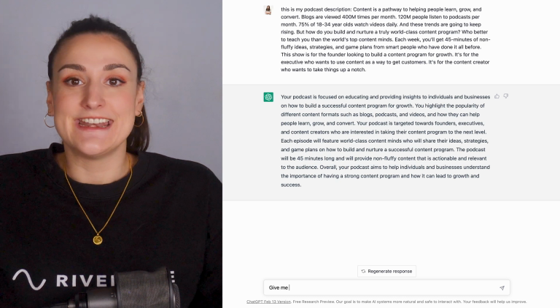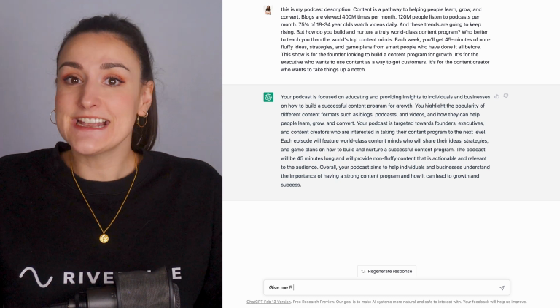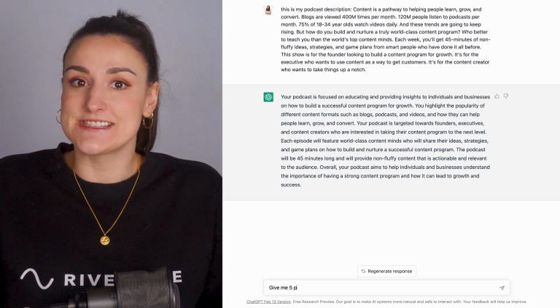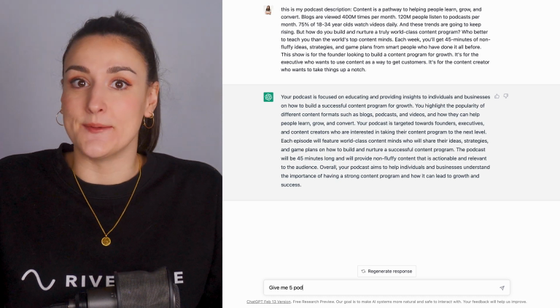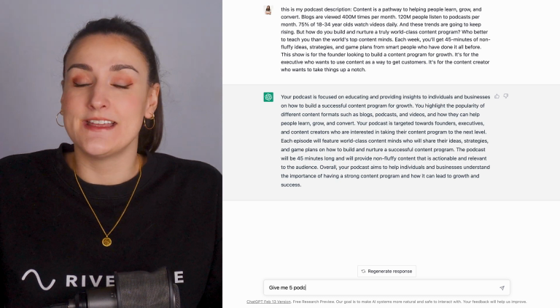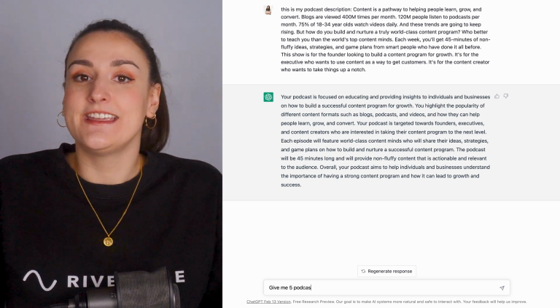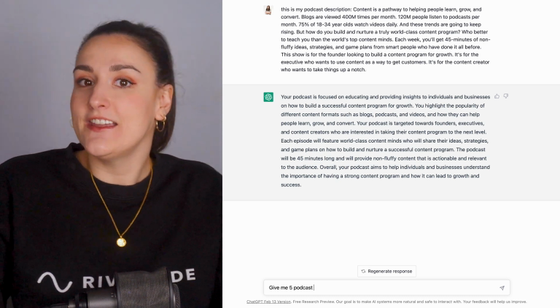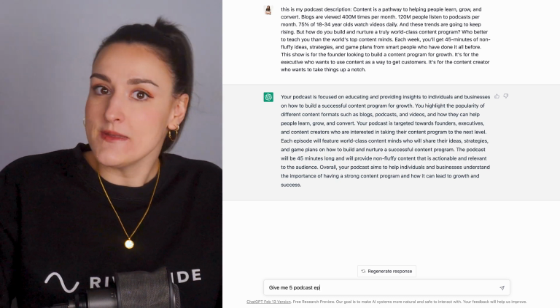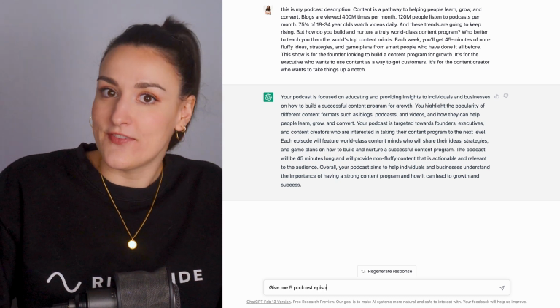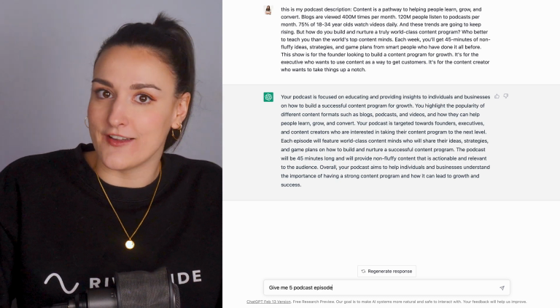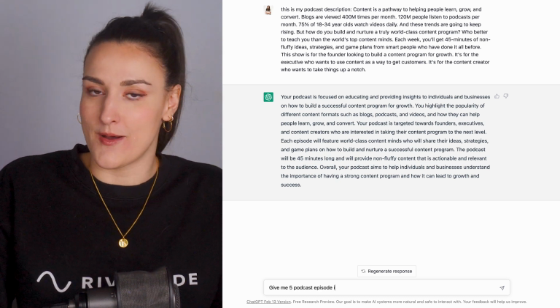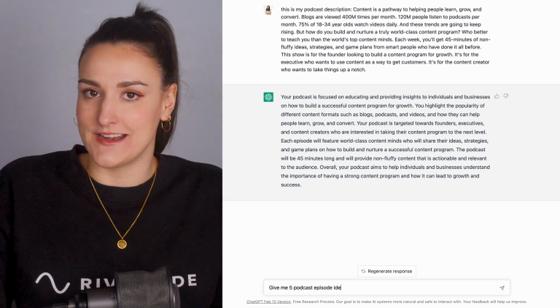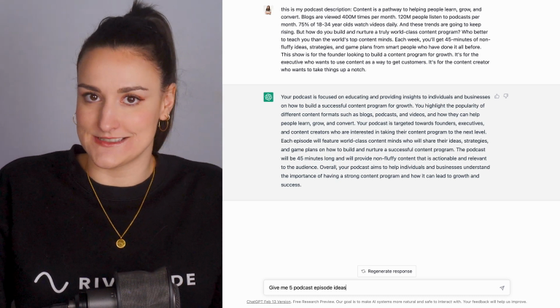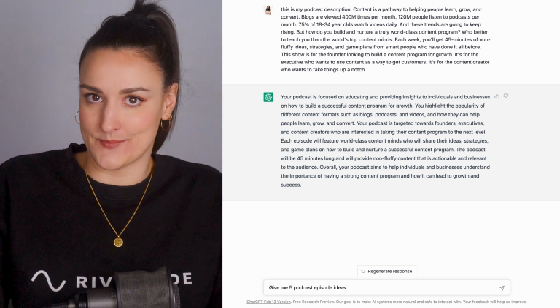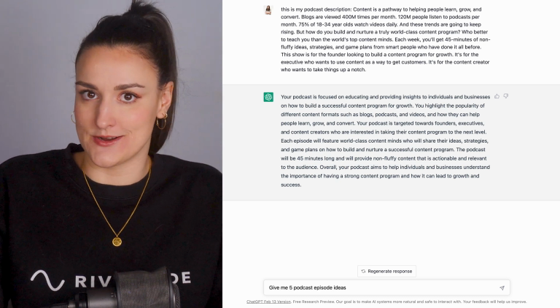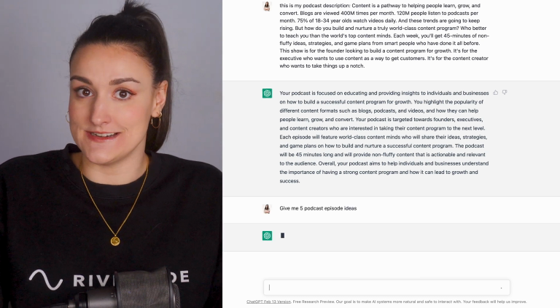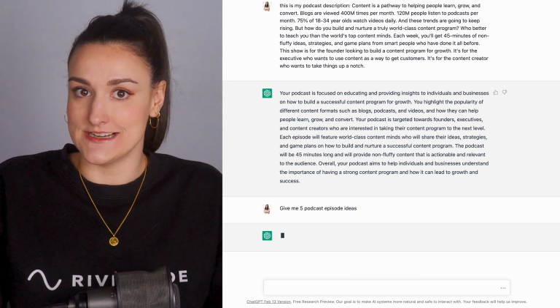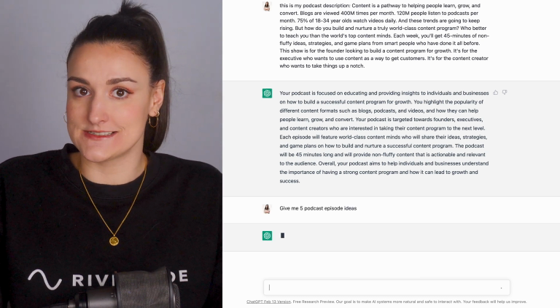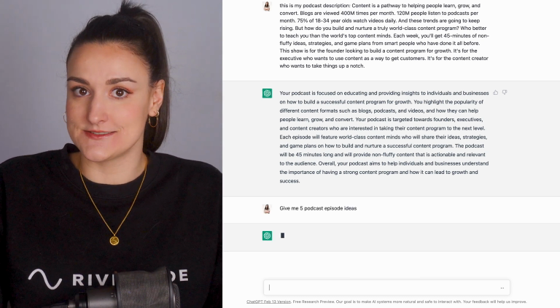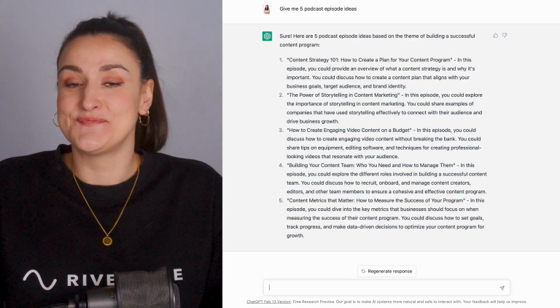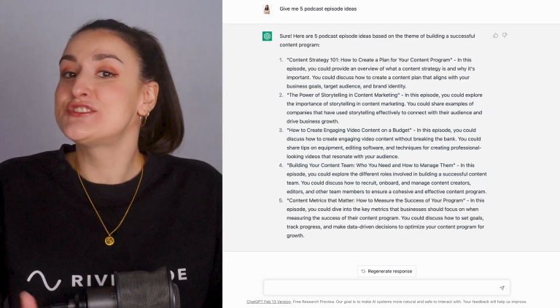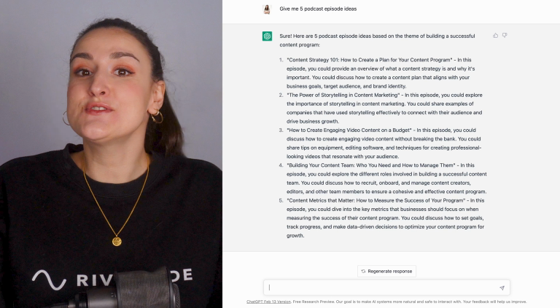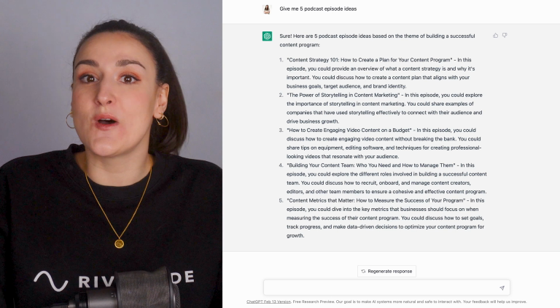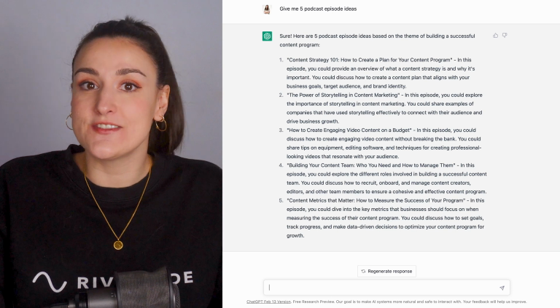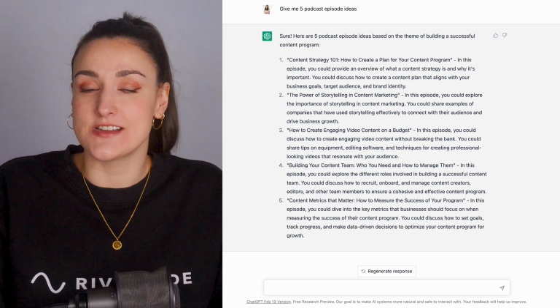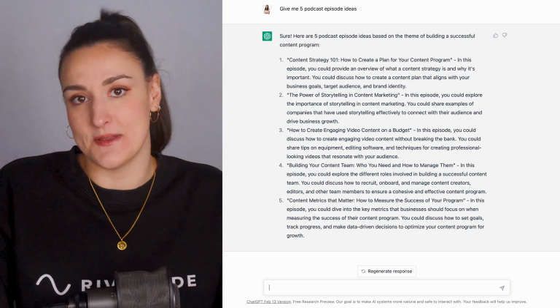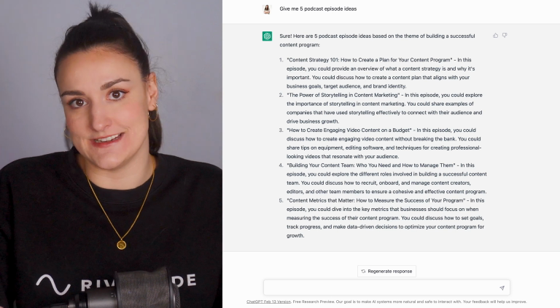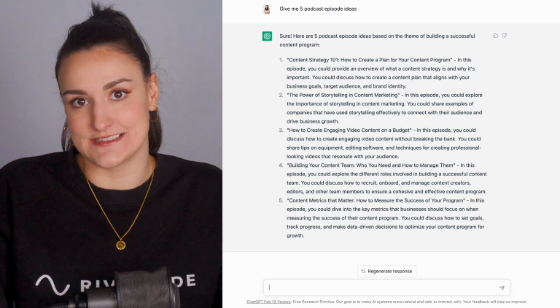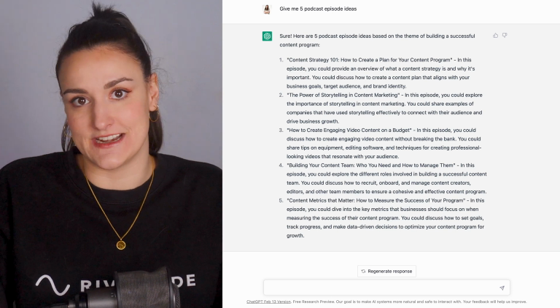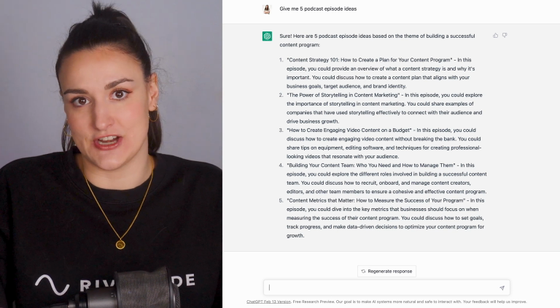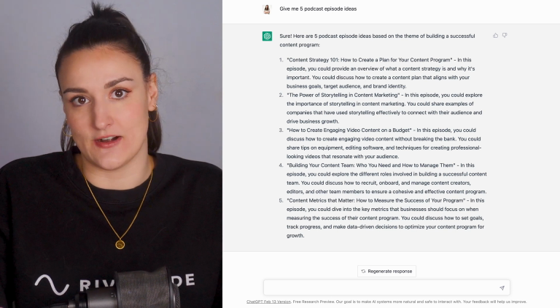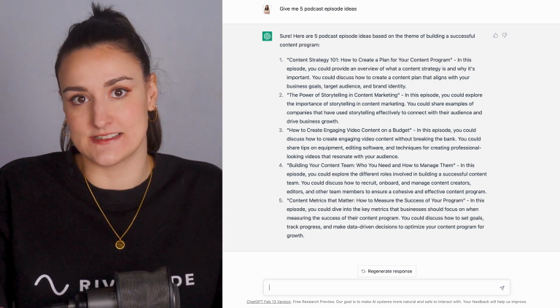Next, type 'Give me five podcast episode ideas.' Choose one of the topic ideas that it generates.